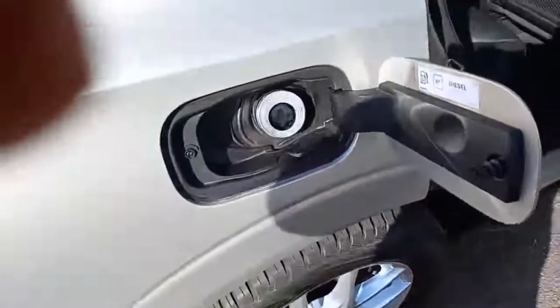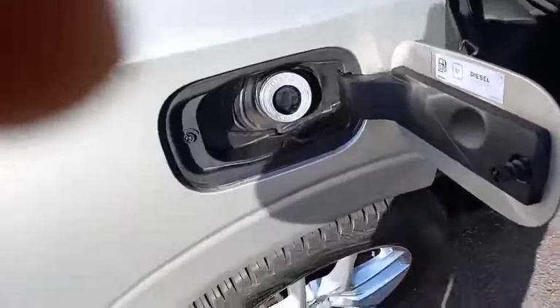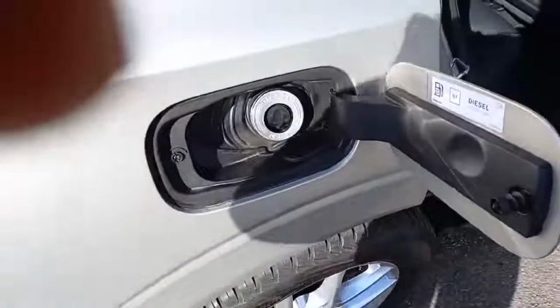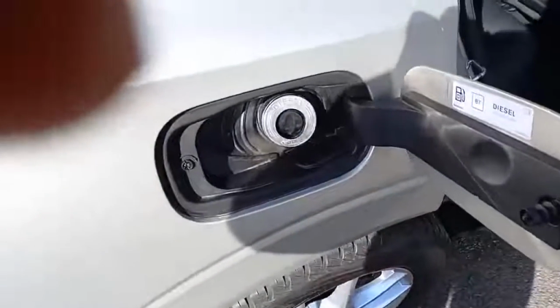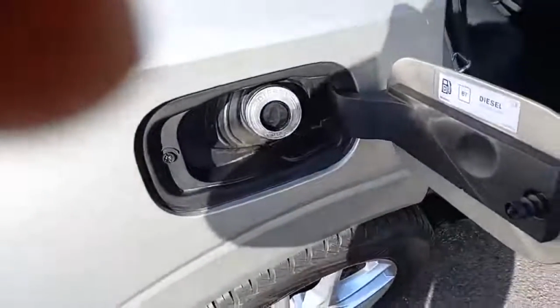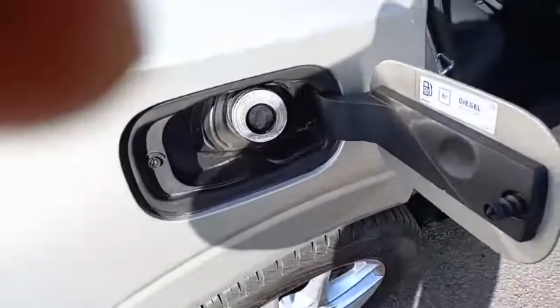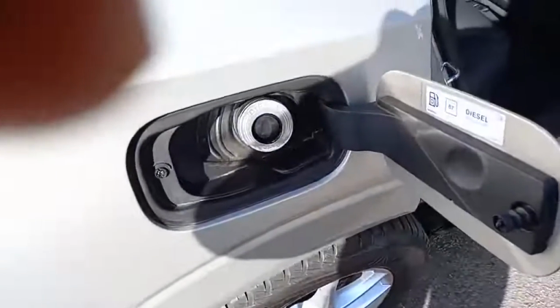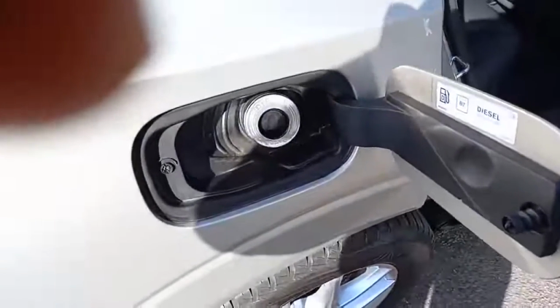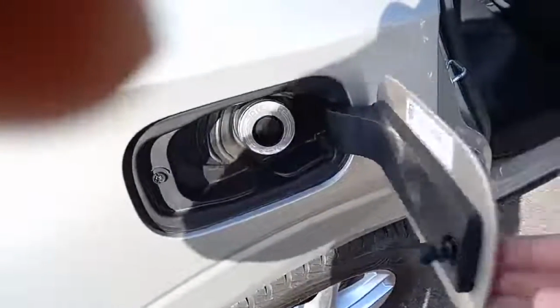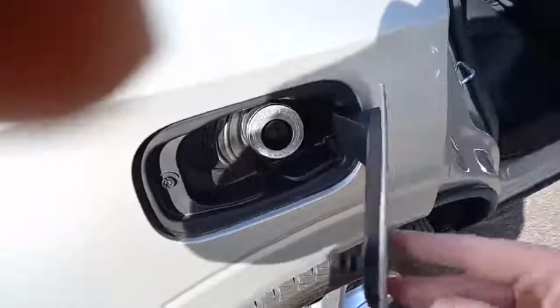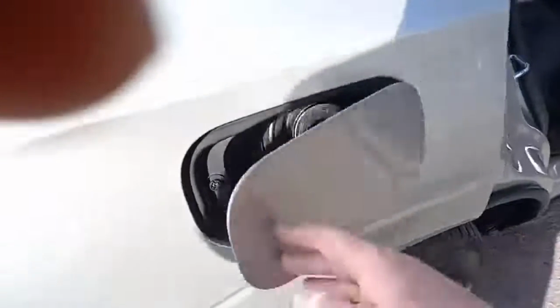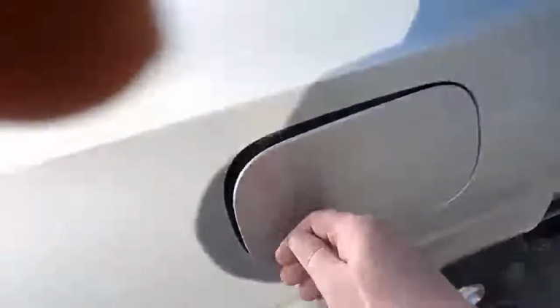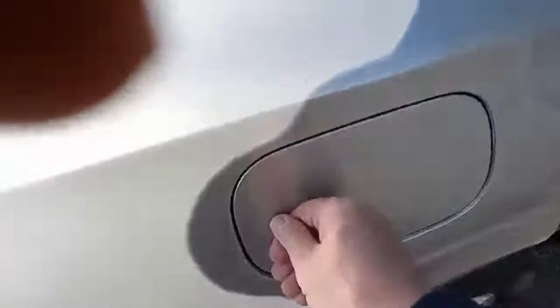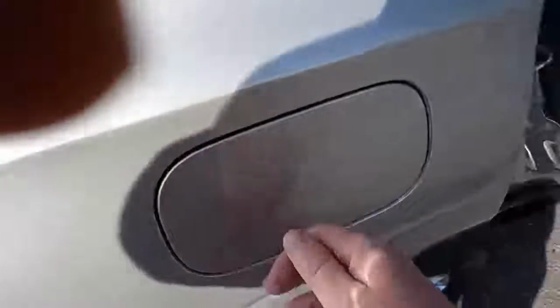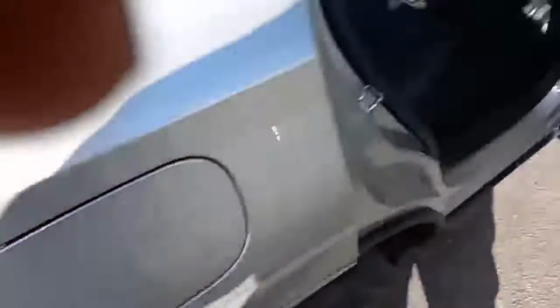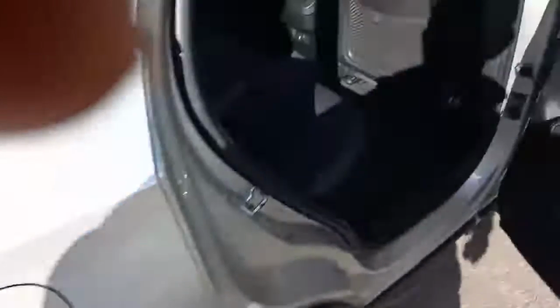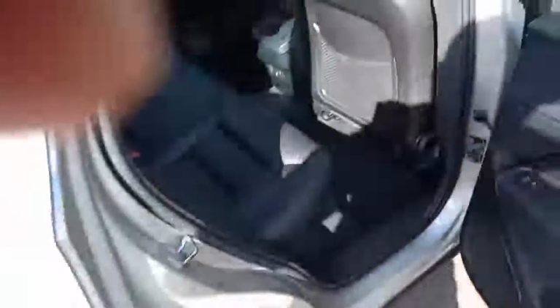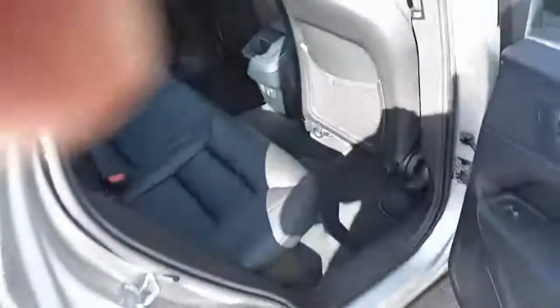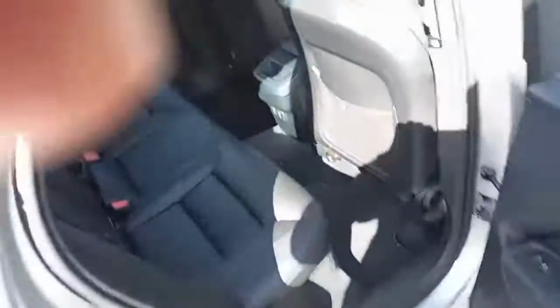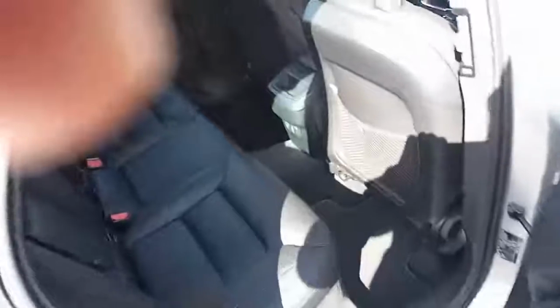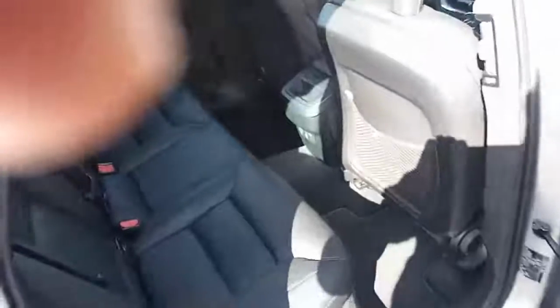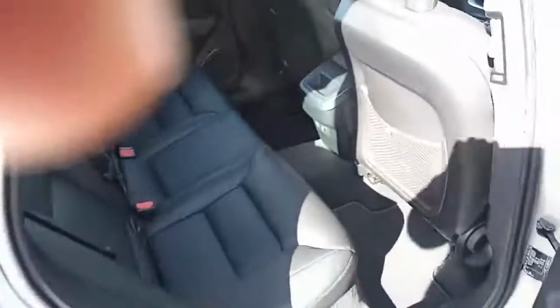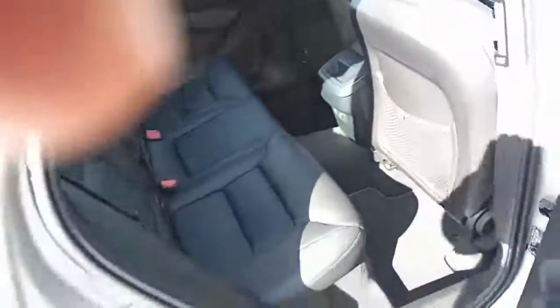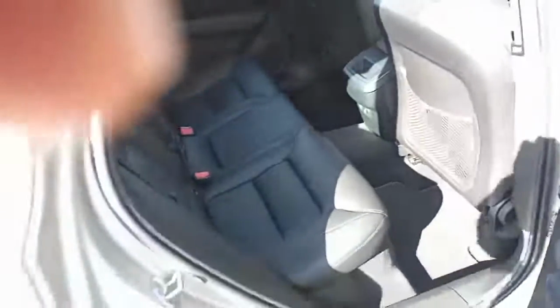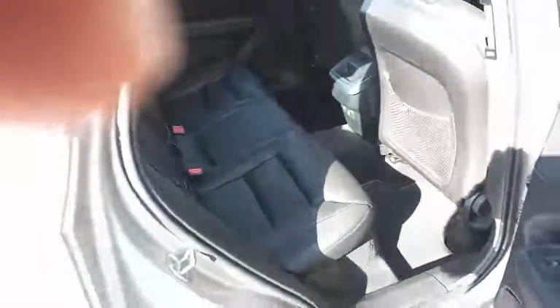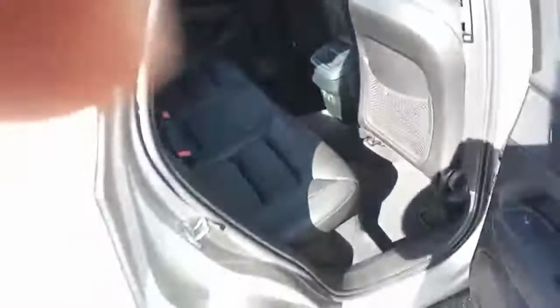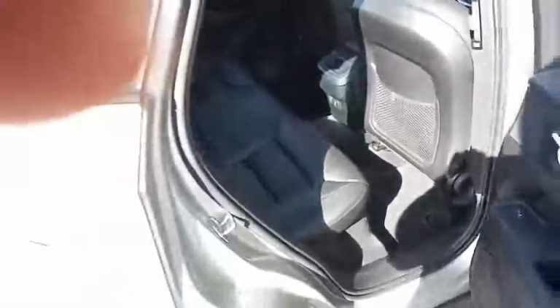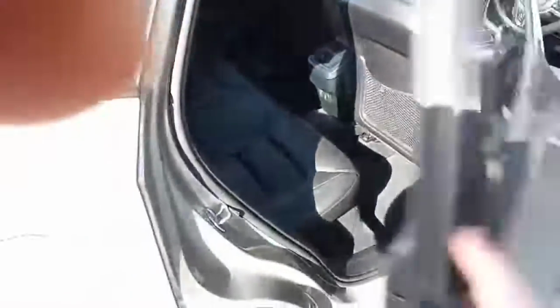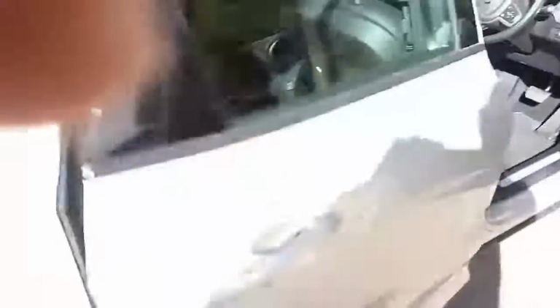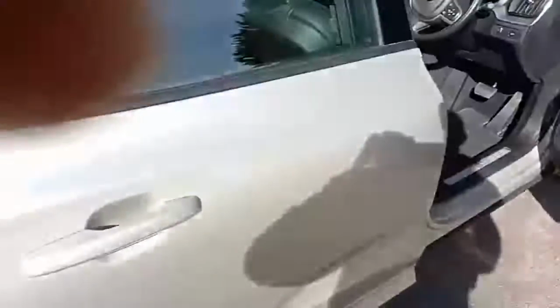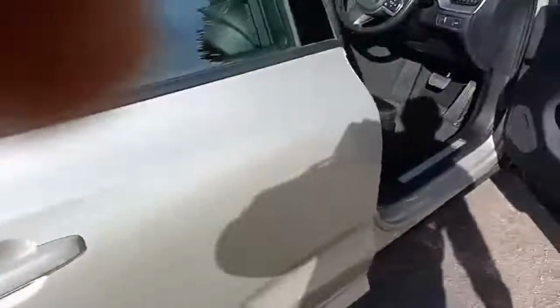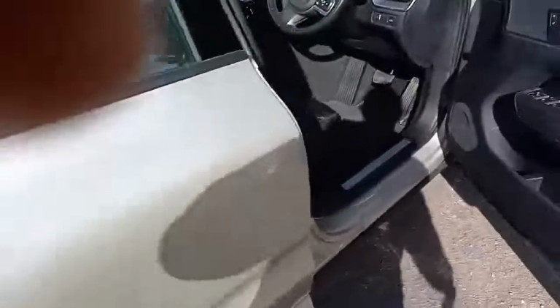Diesel filler cap, and no need for AdBlue with this vehicle. No rips or tears, as you'd expect from a main dealer Volvo.